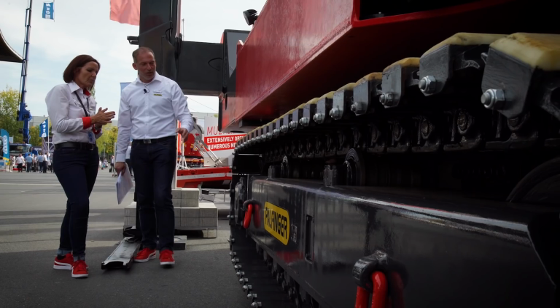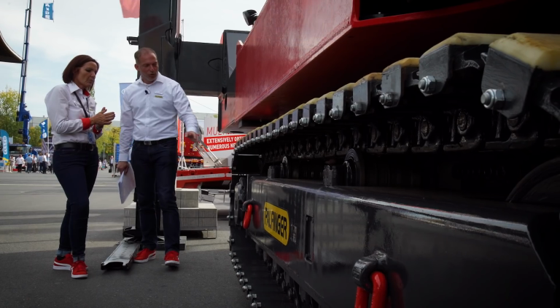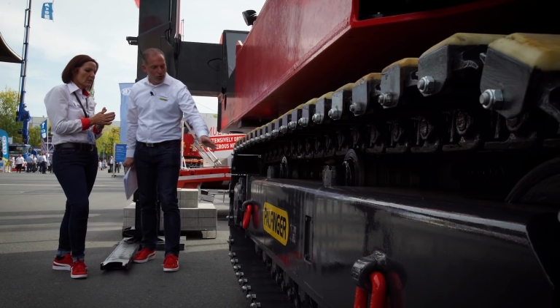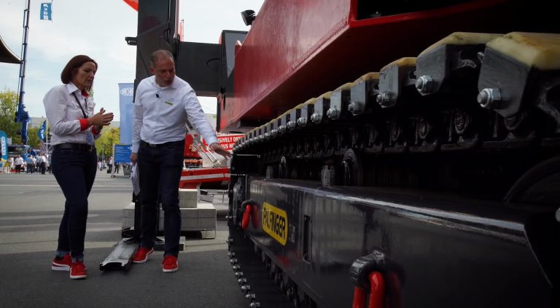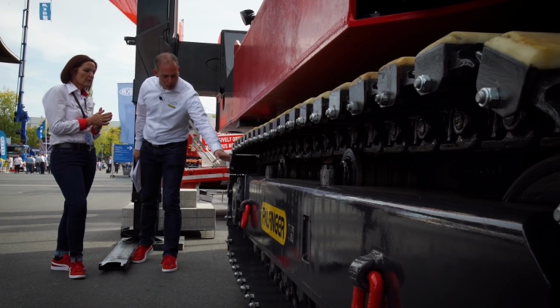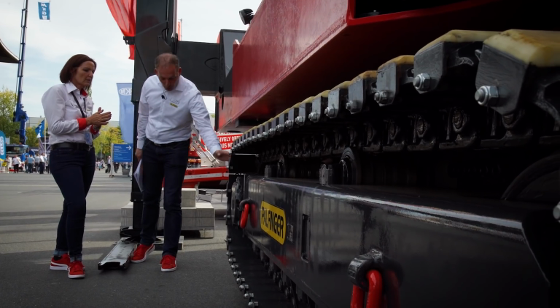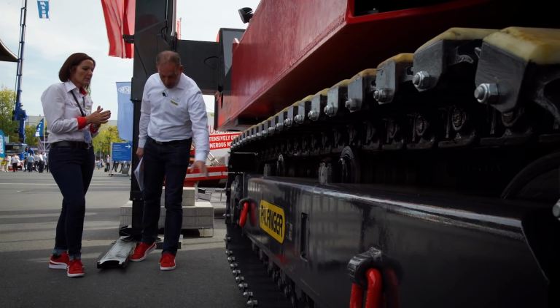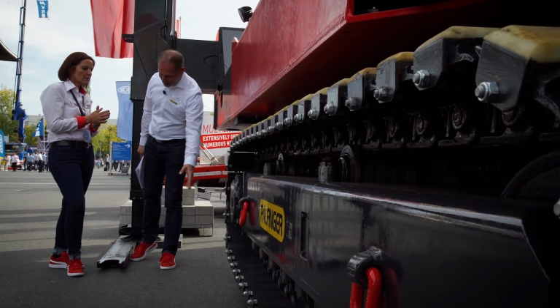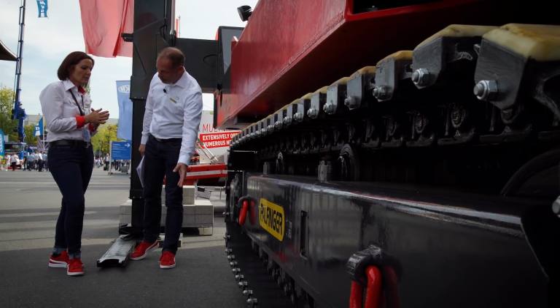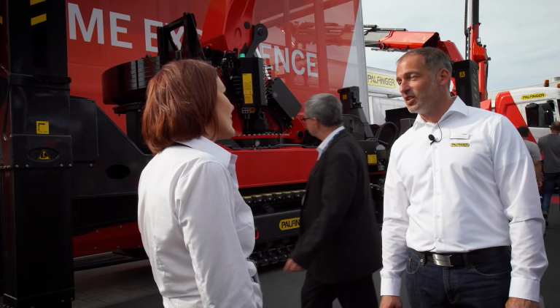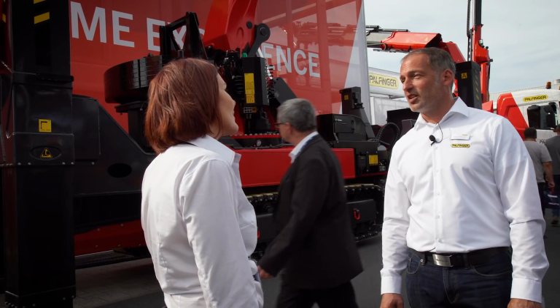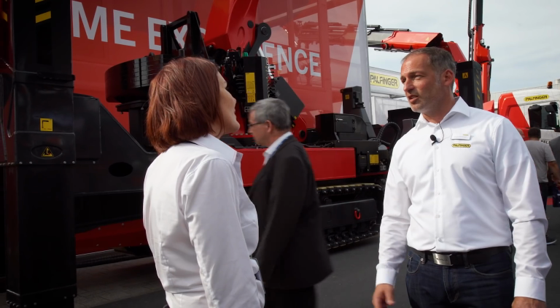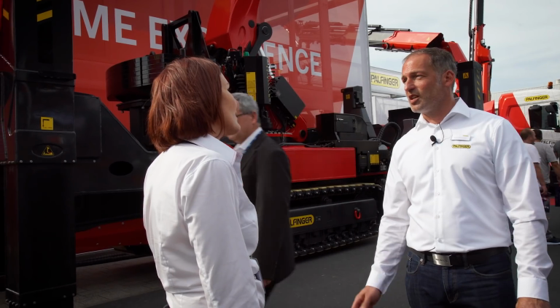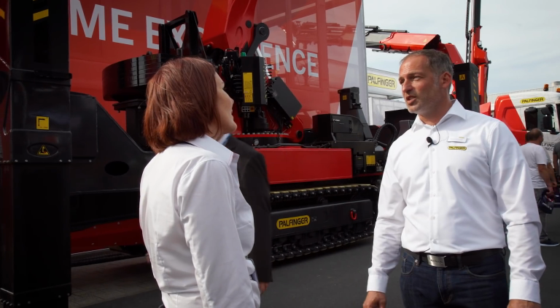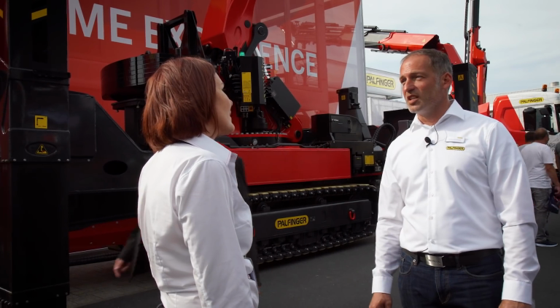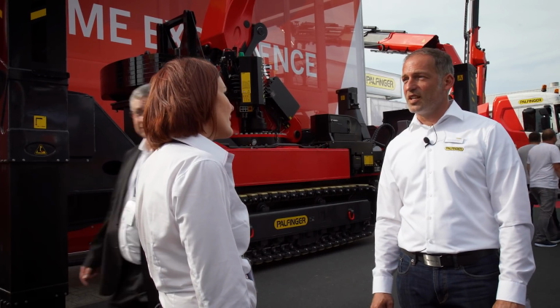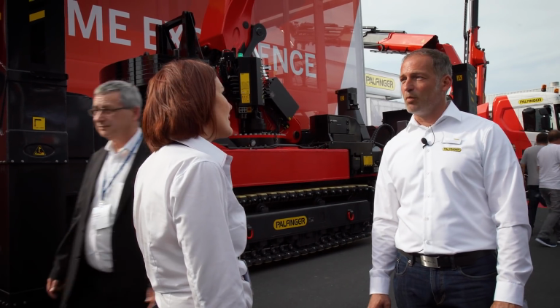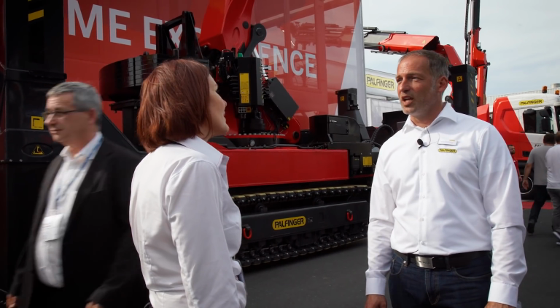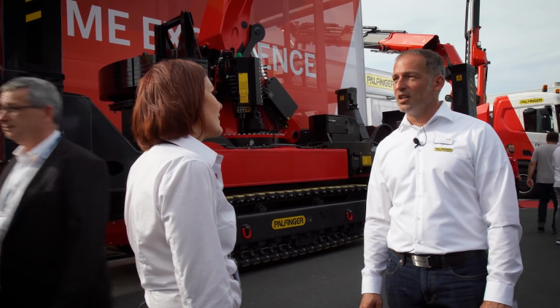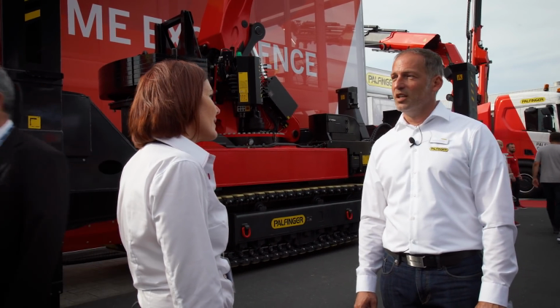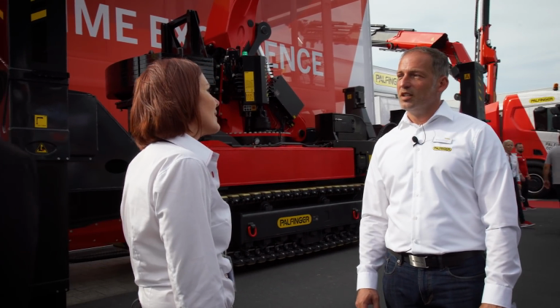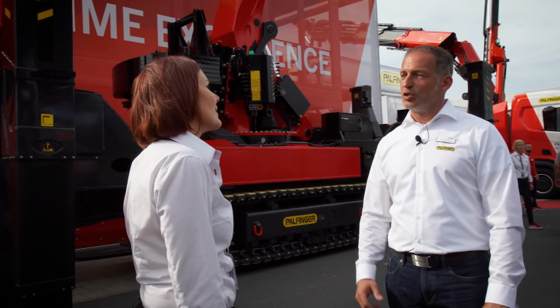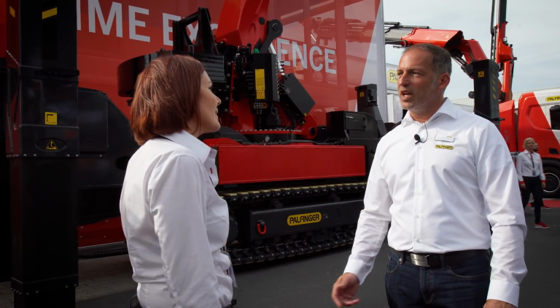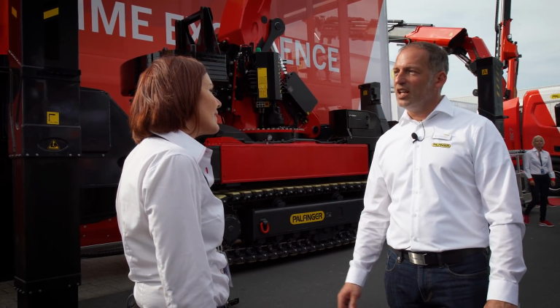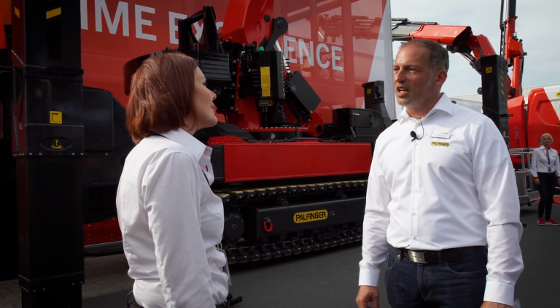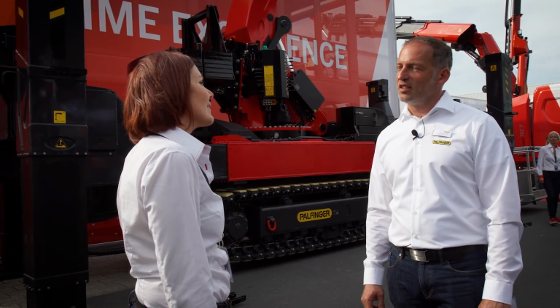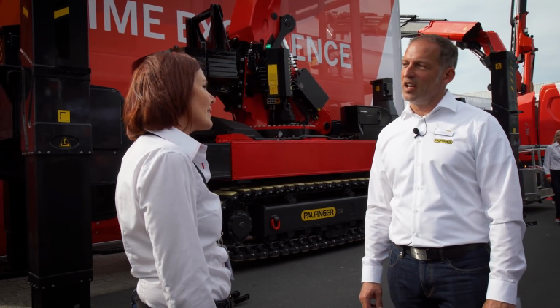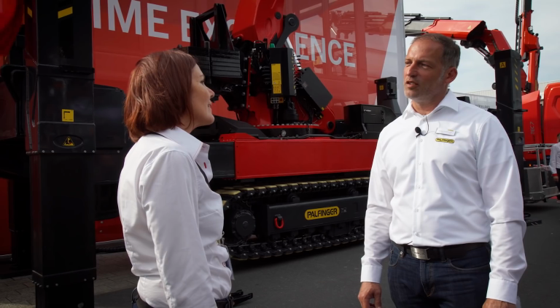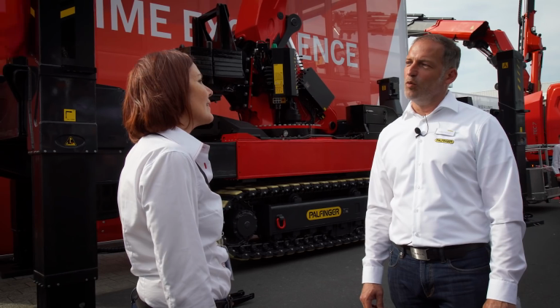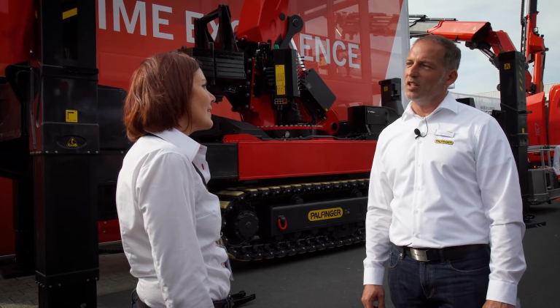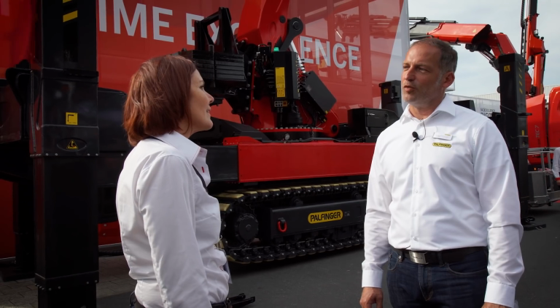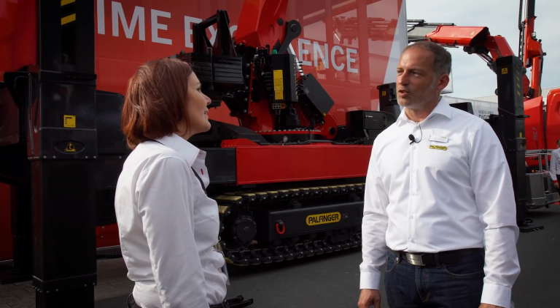Everything is from a single source: the concept, the assembling, the training, and the handover in the factory.